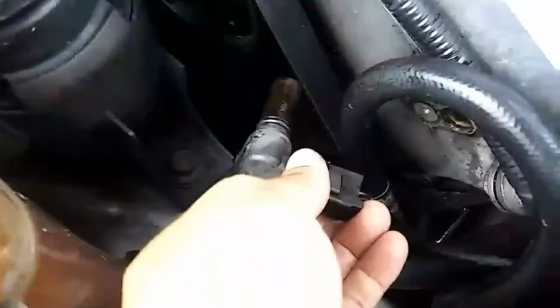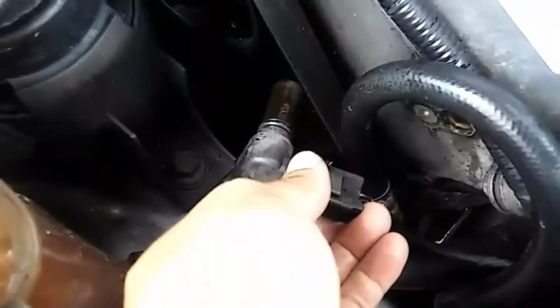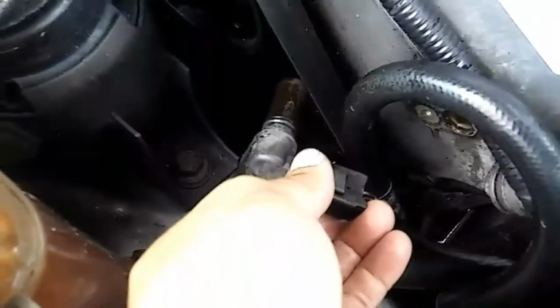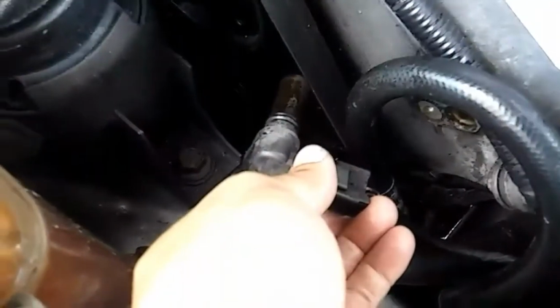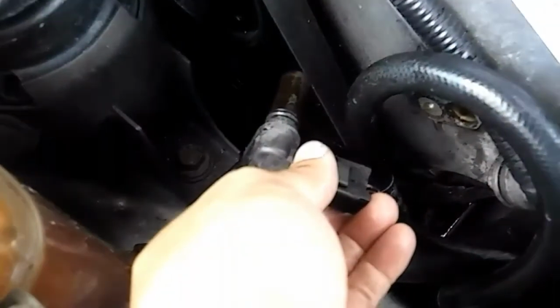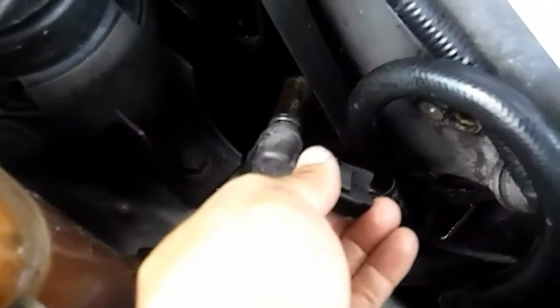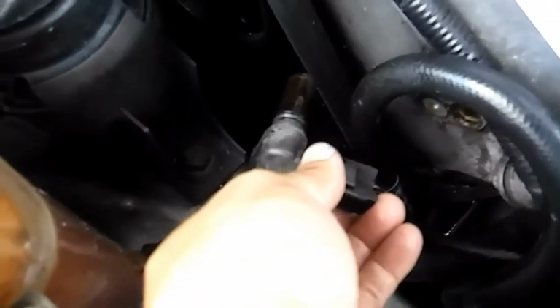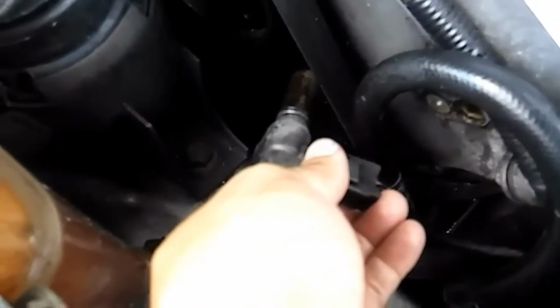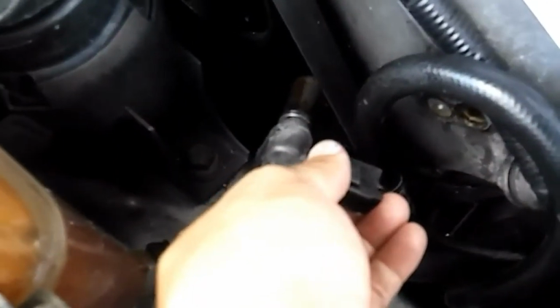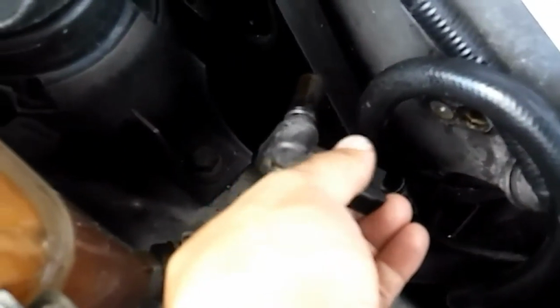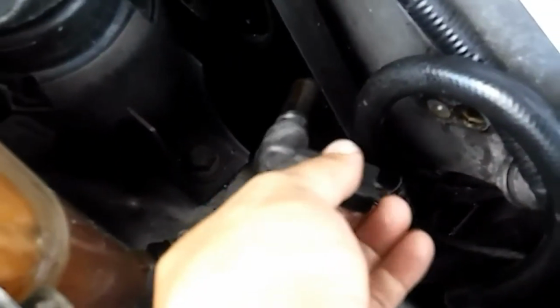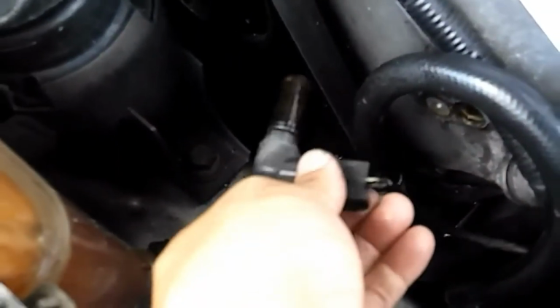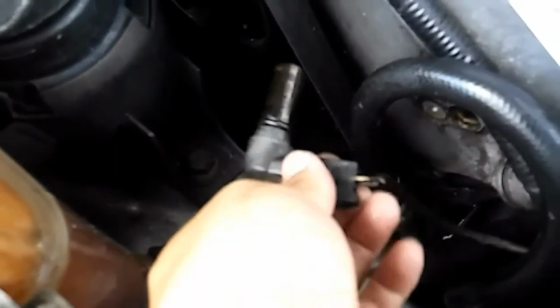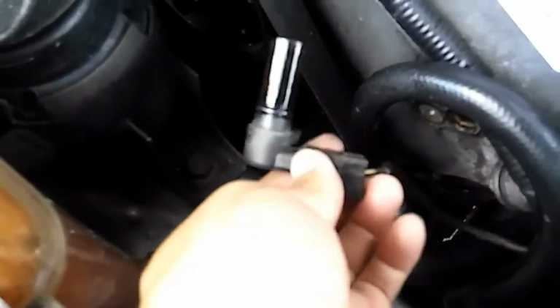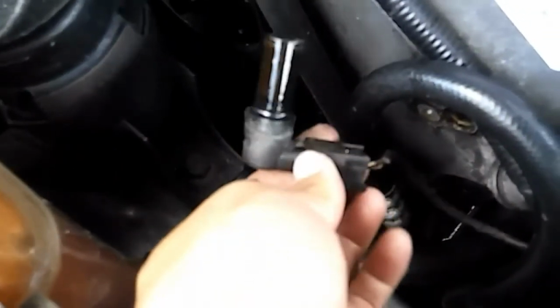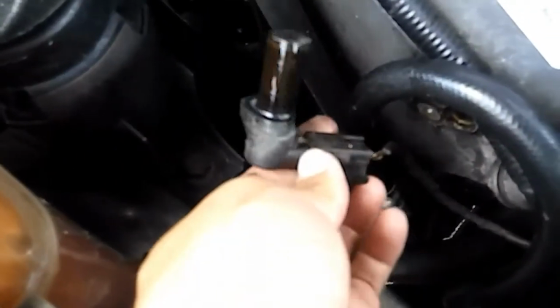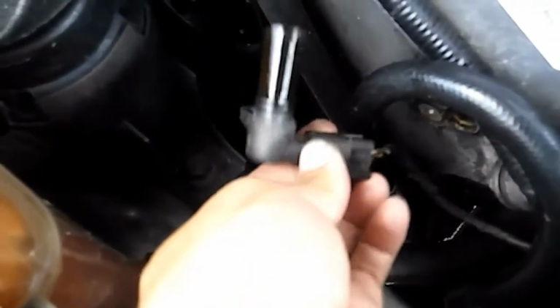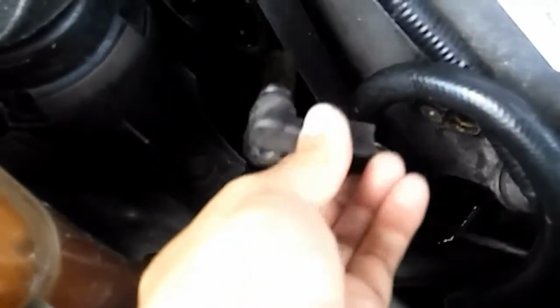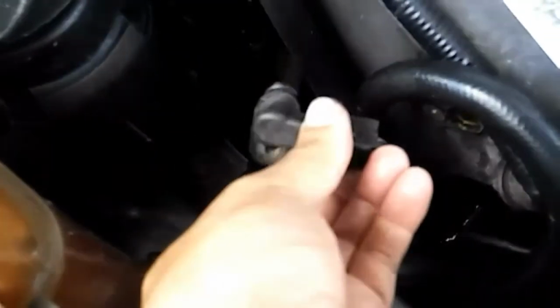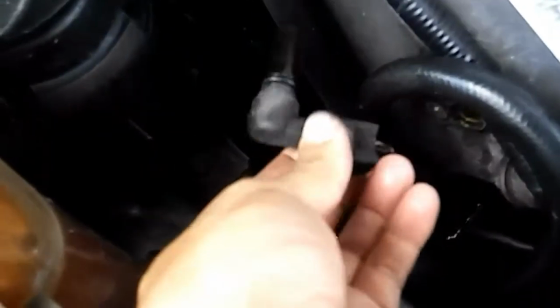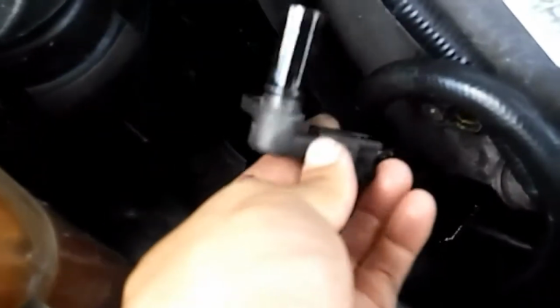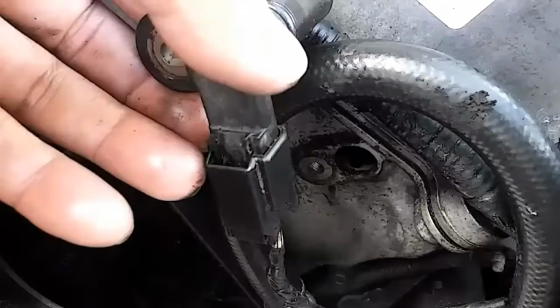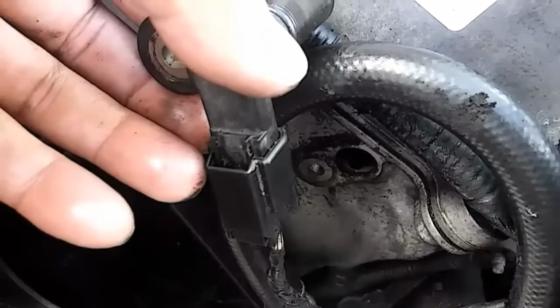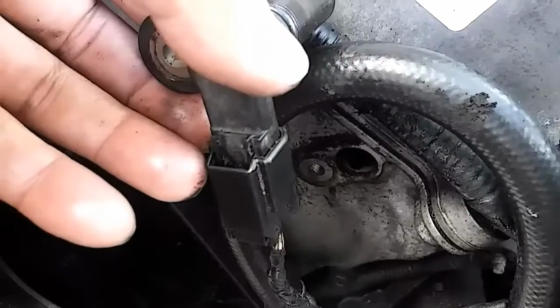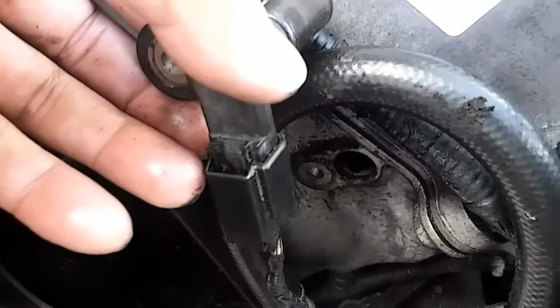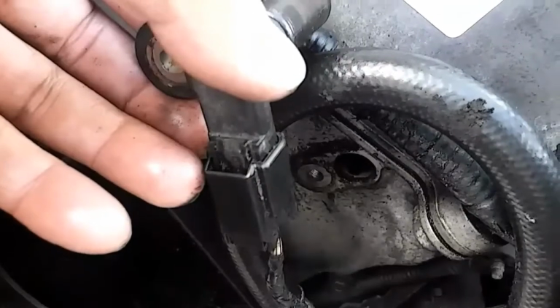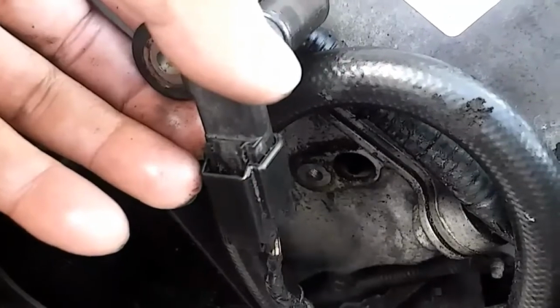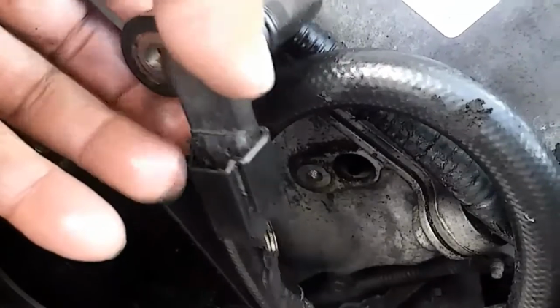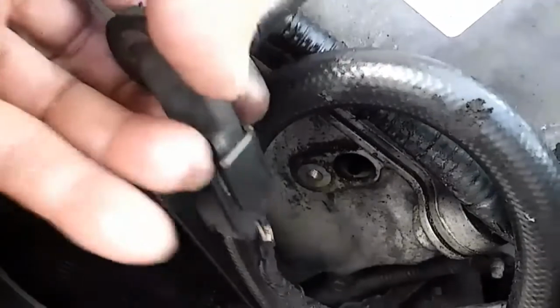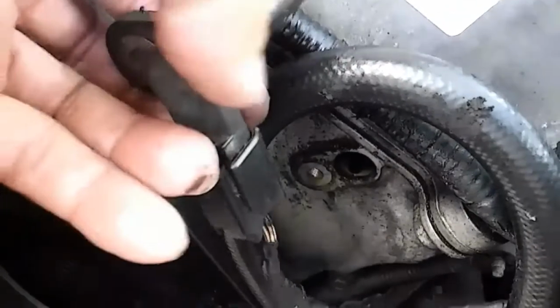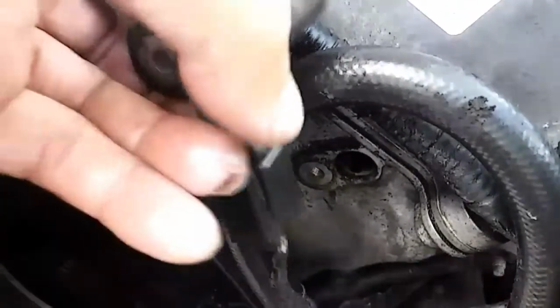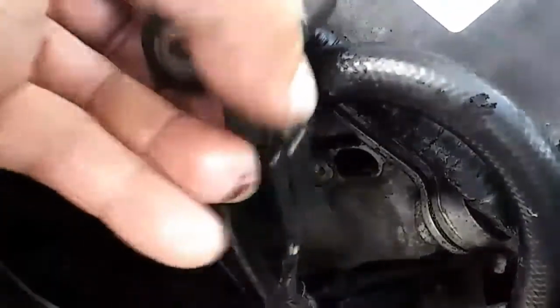Once you've got it out, you can start by disconnecting the cable. Disconnect the electronic cable.